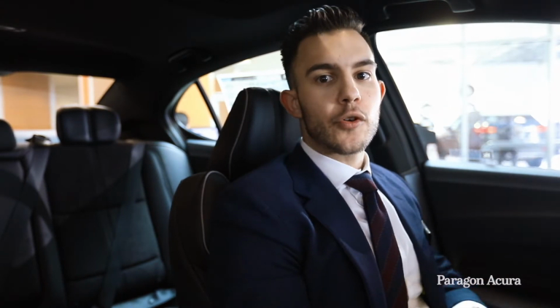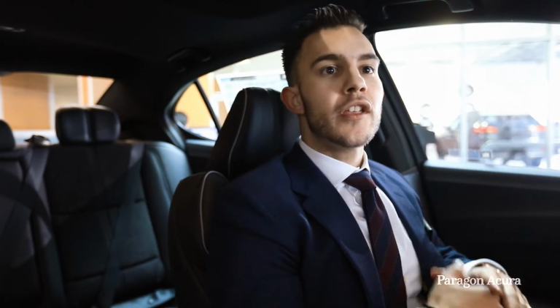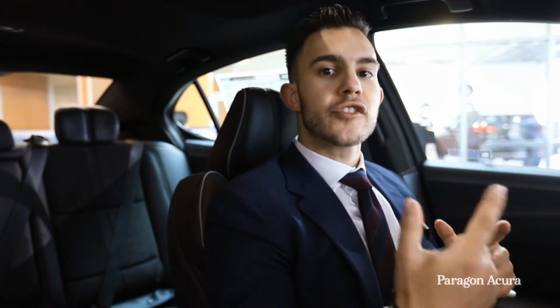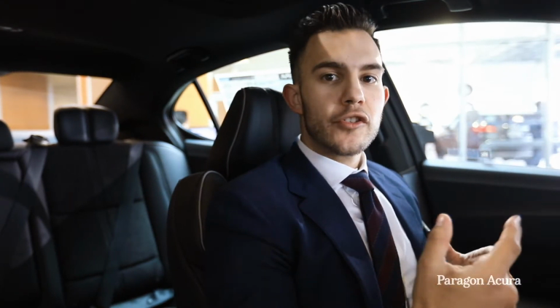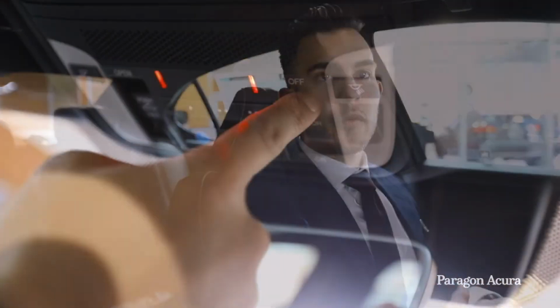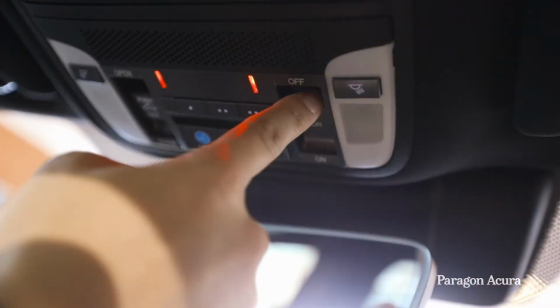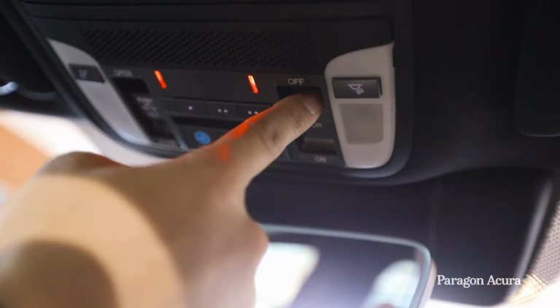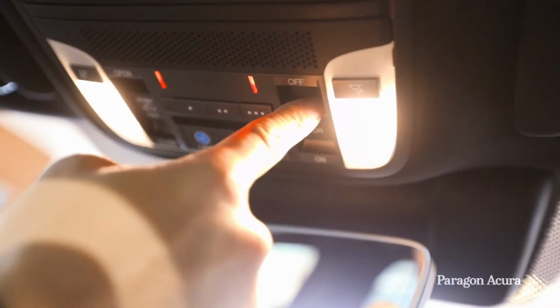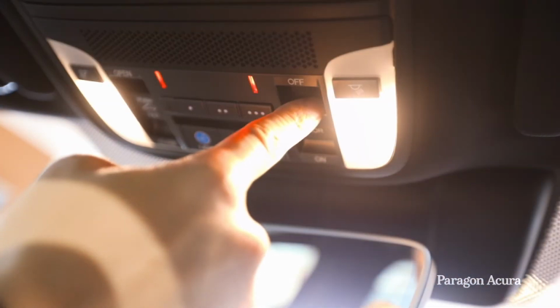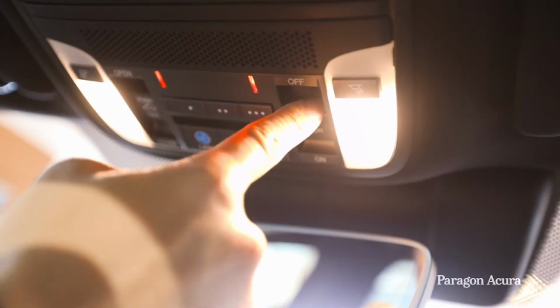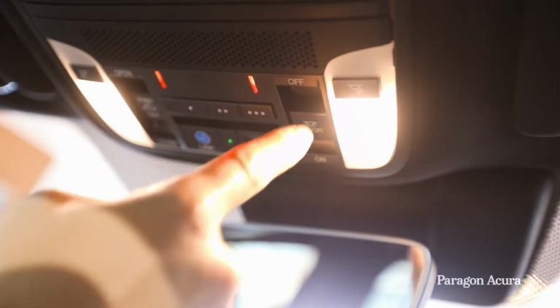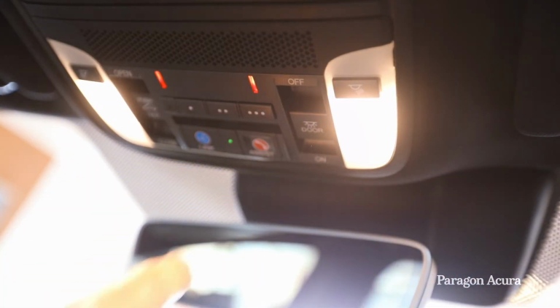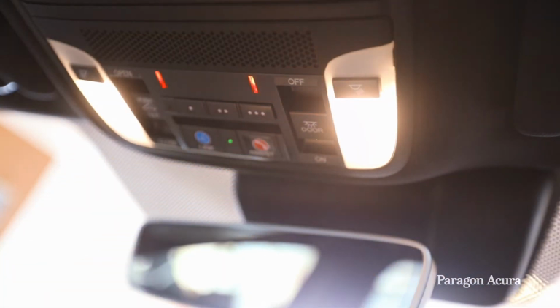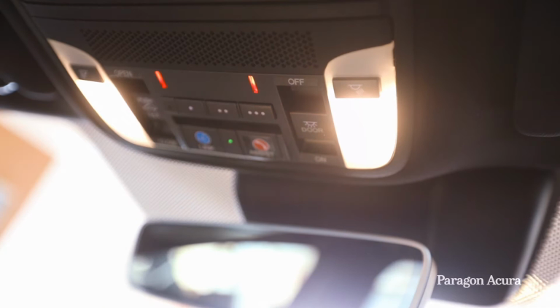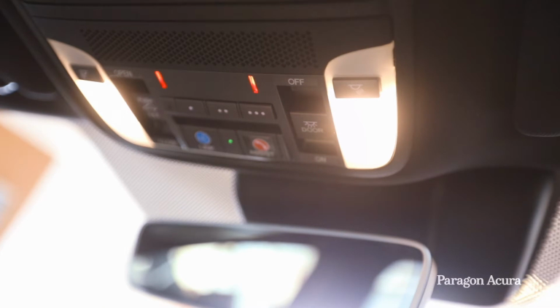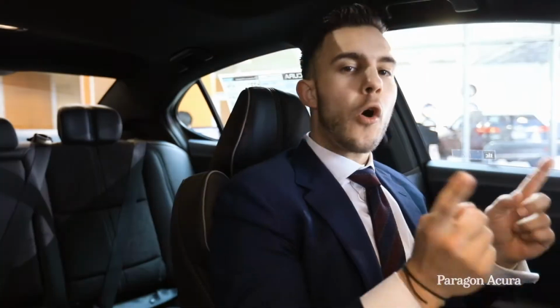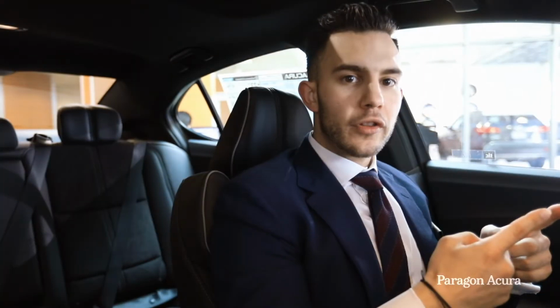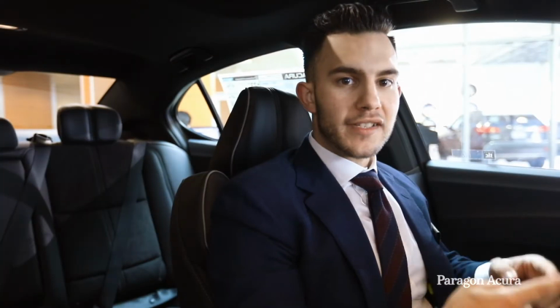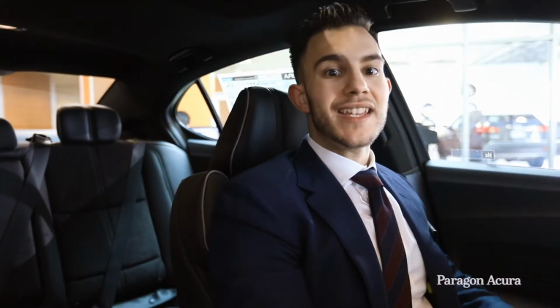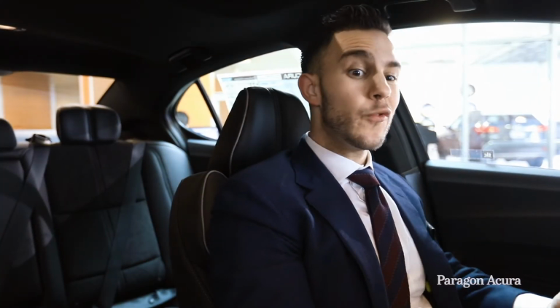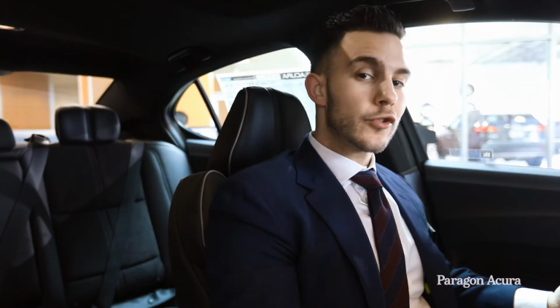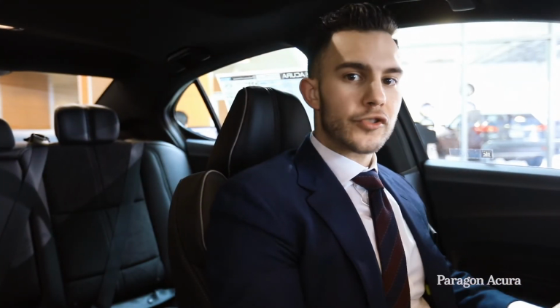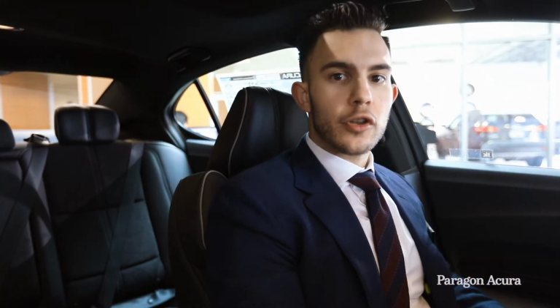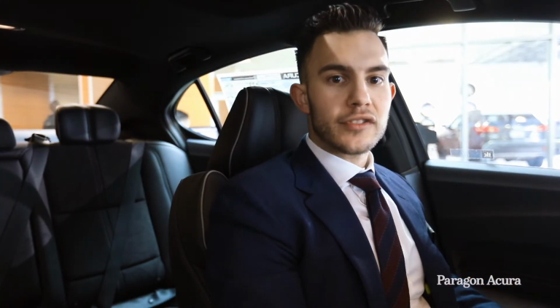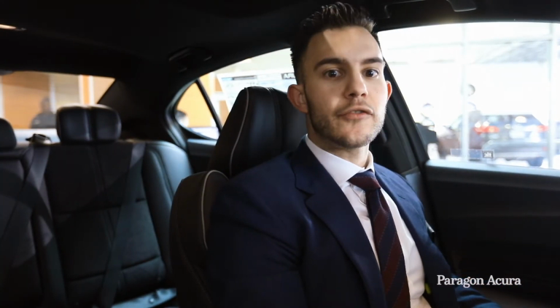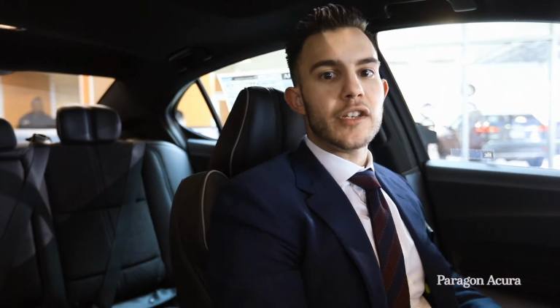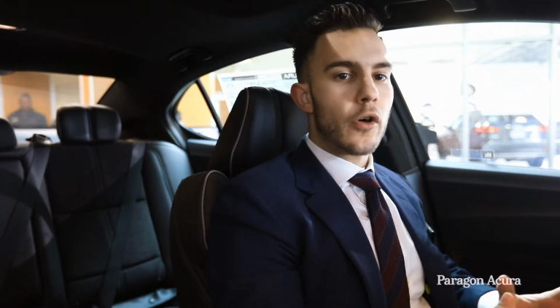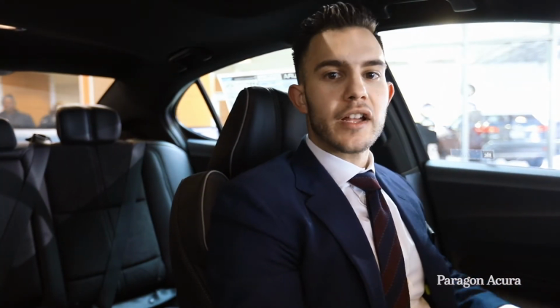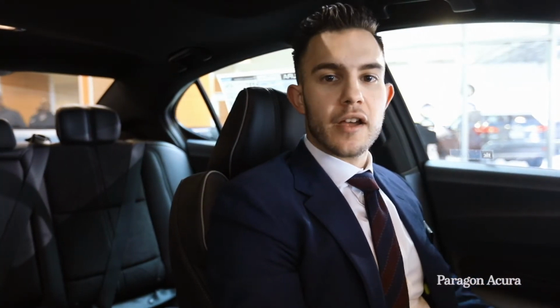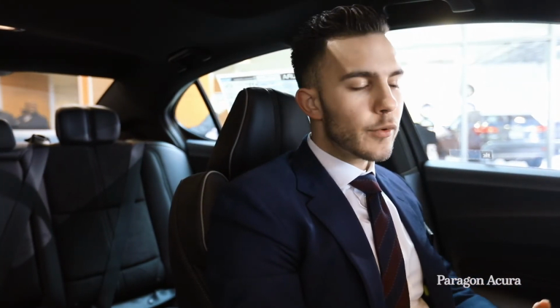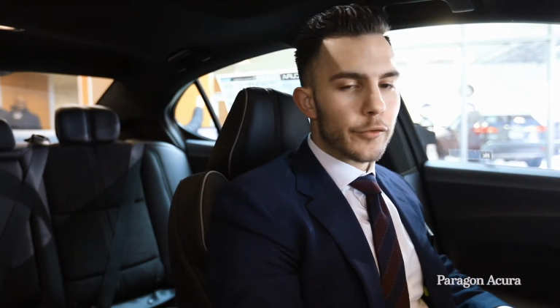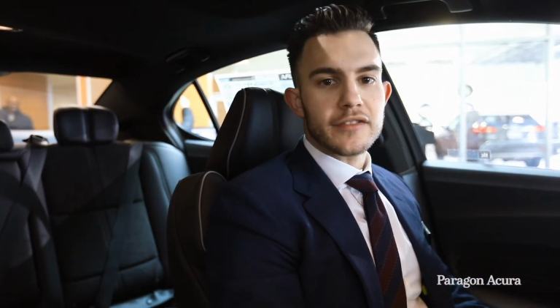There's another switch option which is 'on', which will turn on all the lights even when the doors are closed, if you need all the lights on for whatever reason.